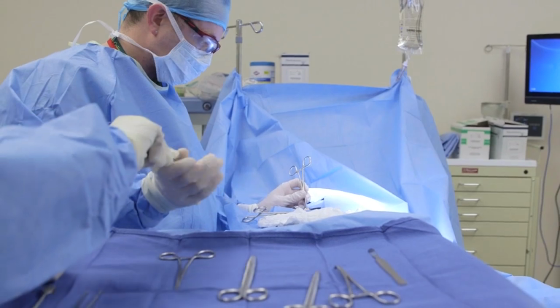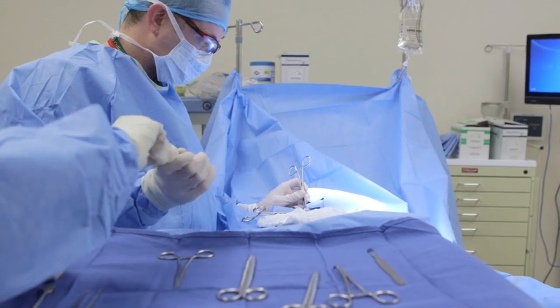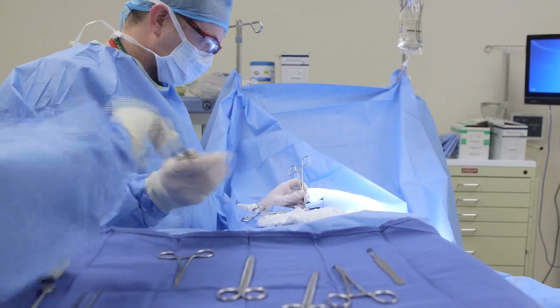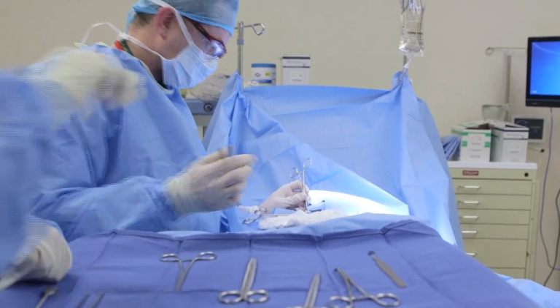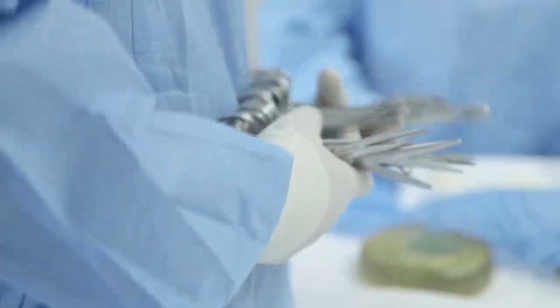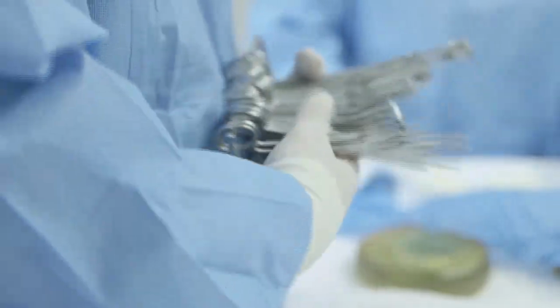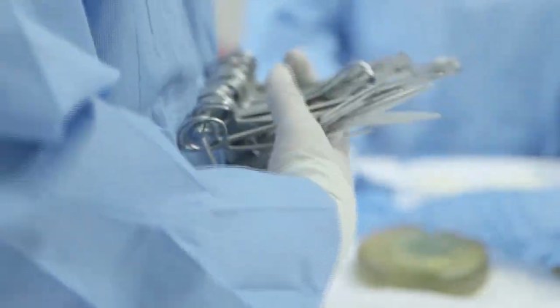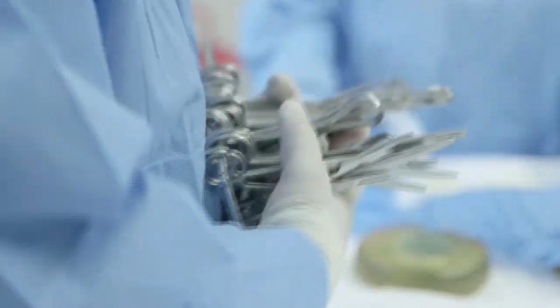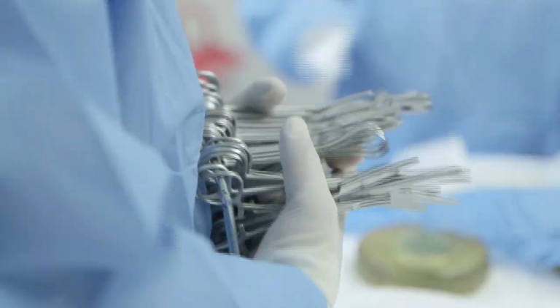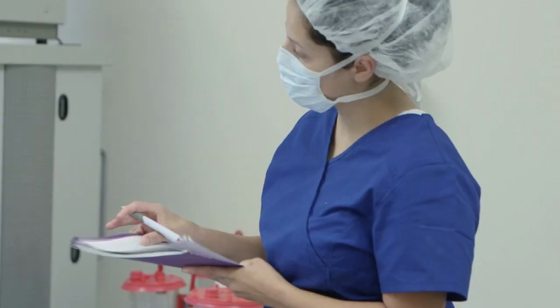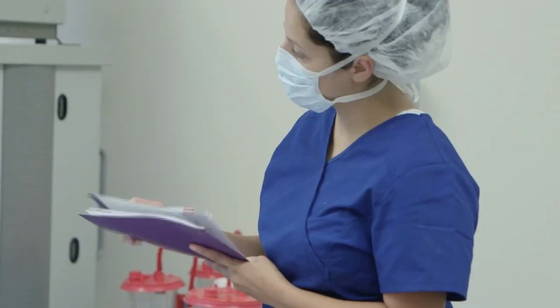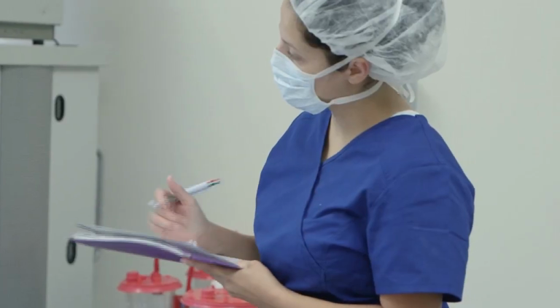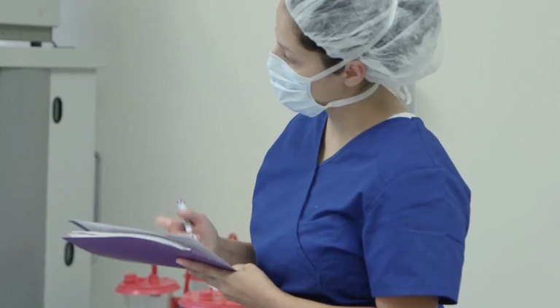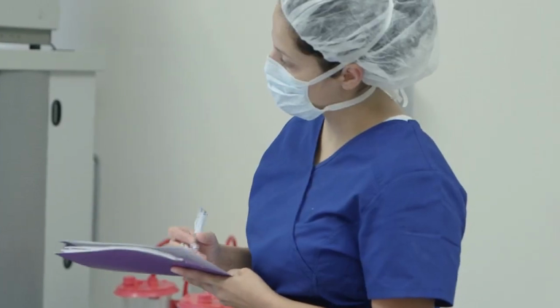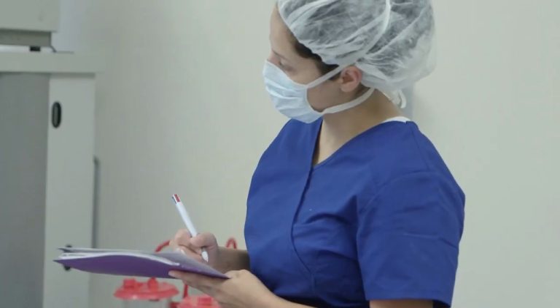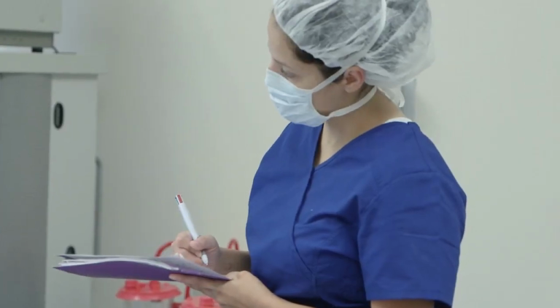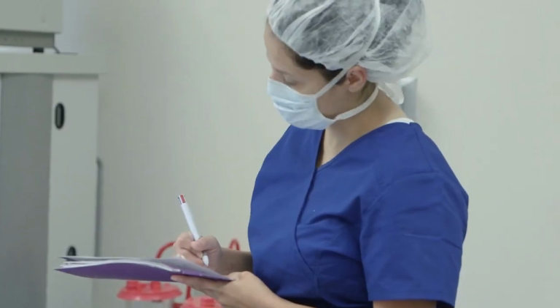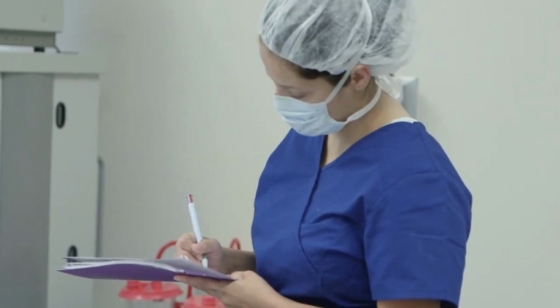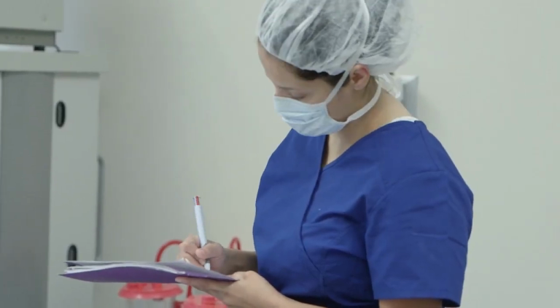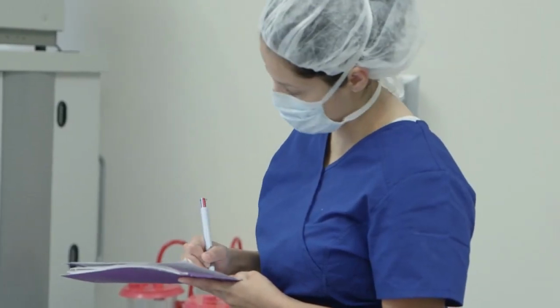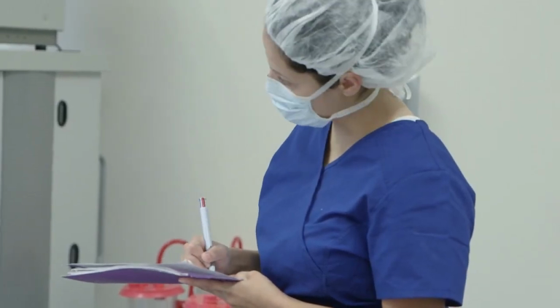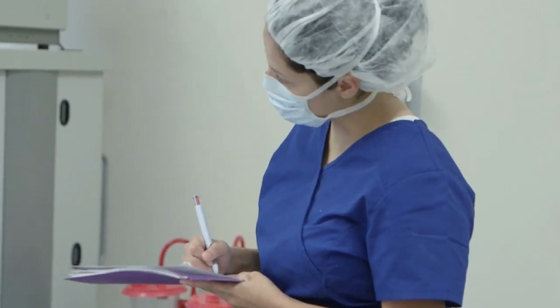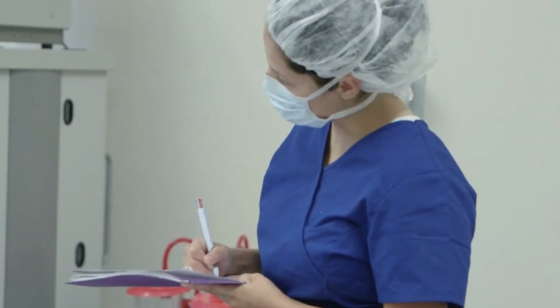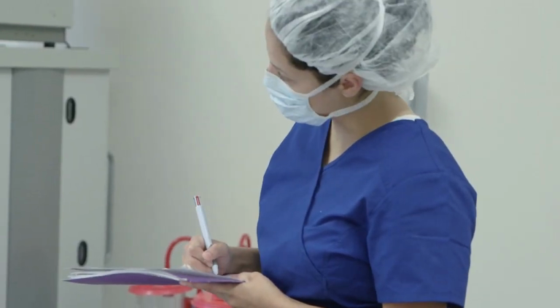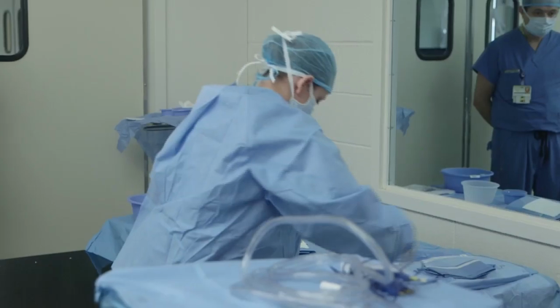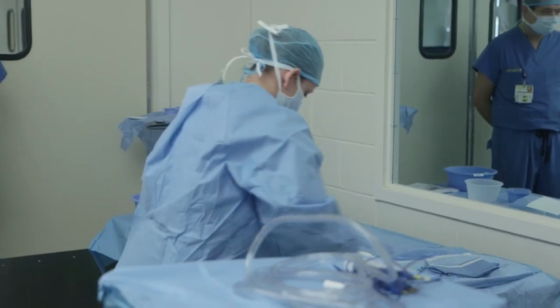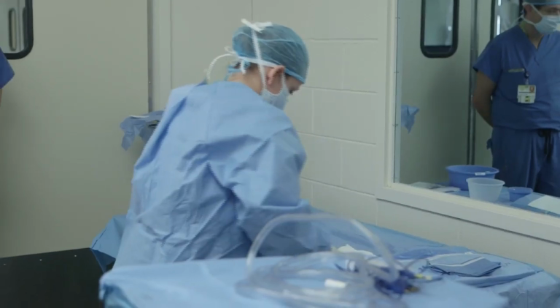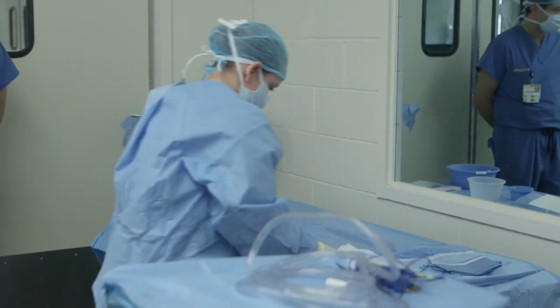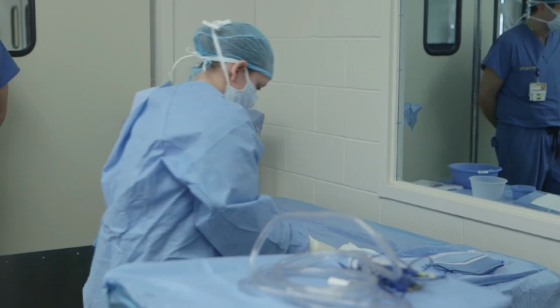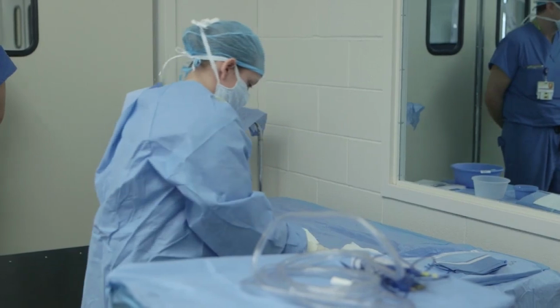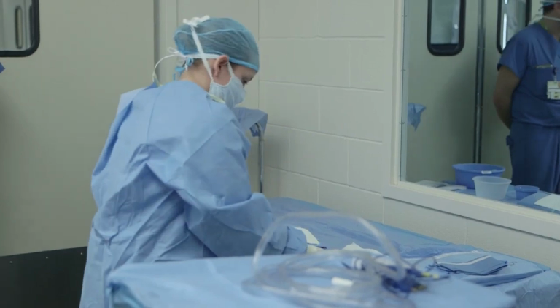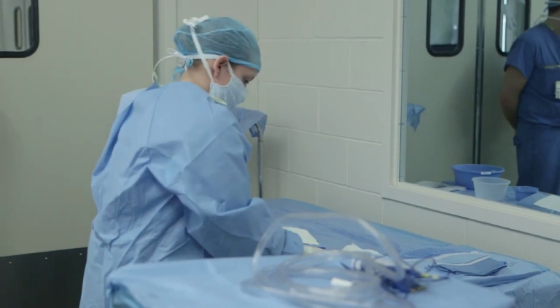Following a procedure, they account for all the instruments and may help prep the OR for the next operation.